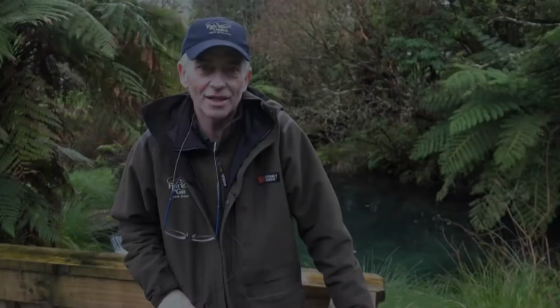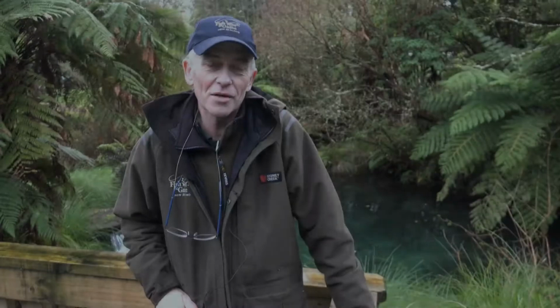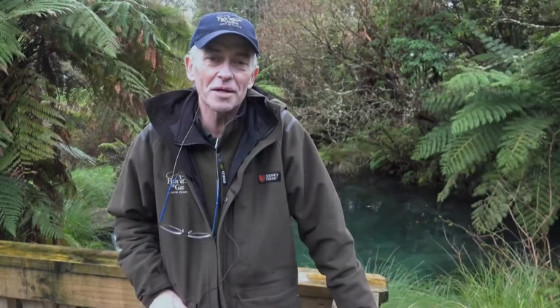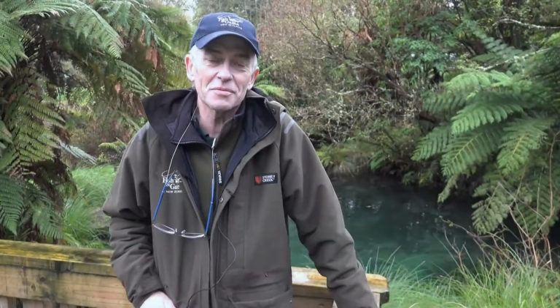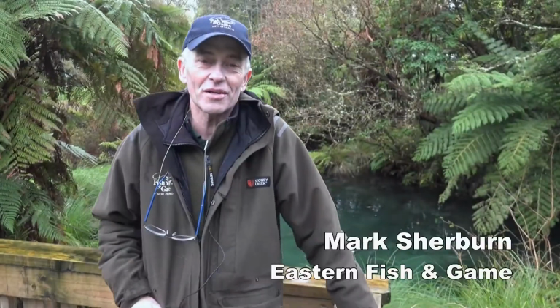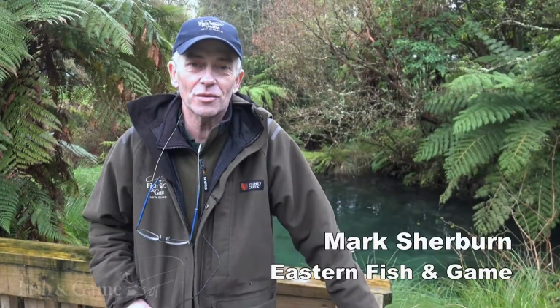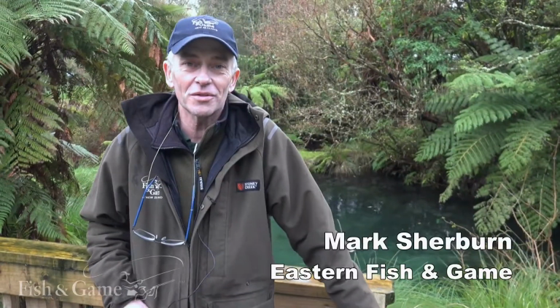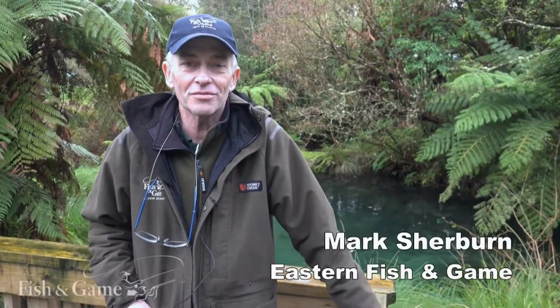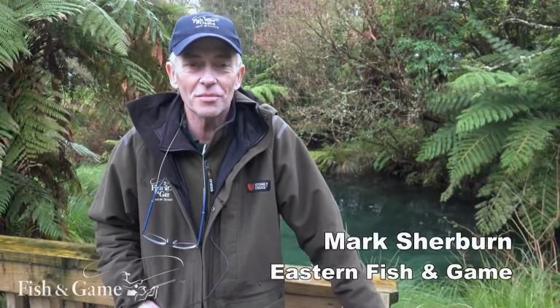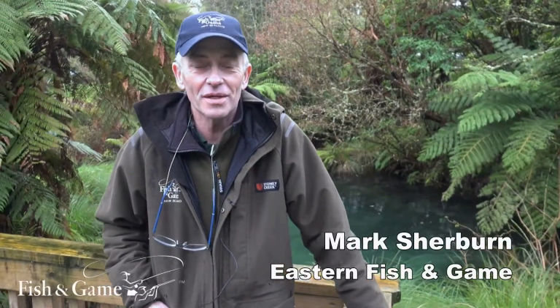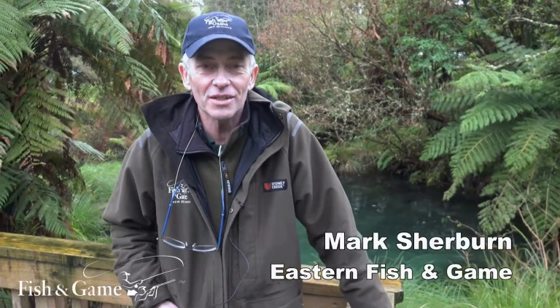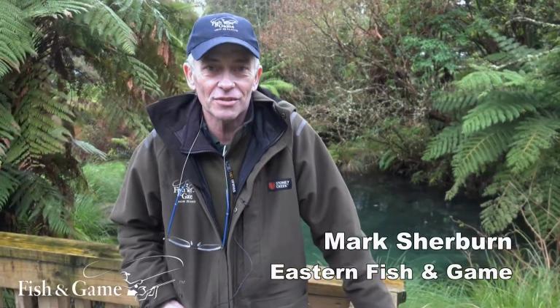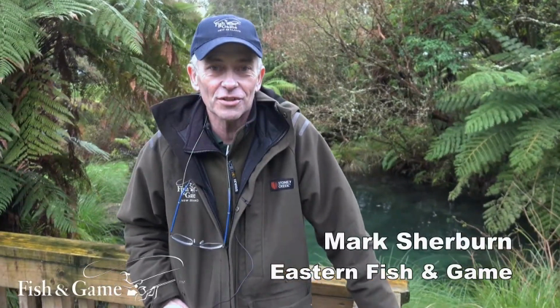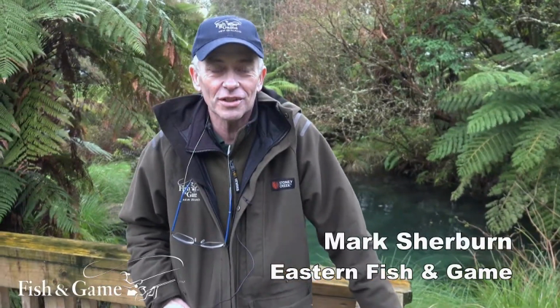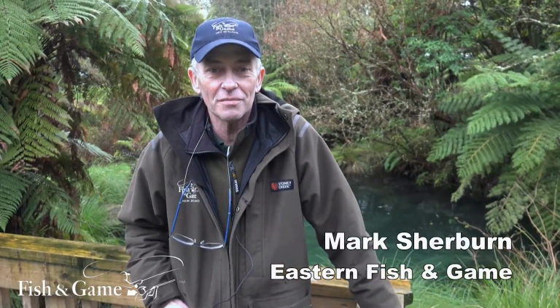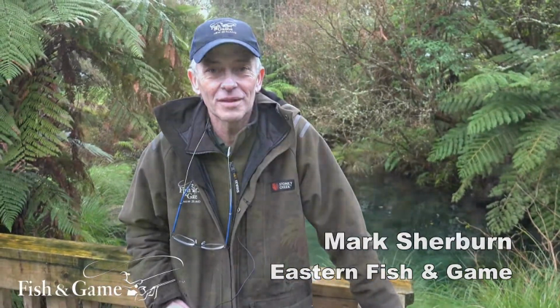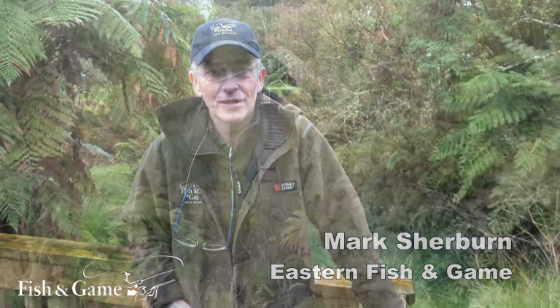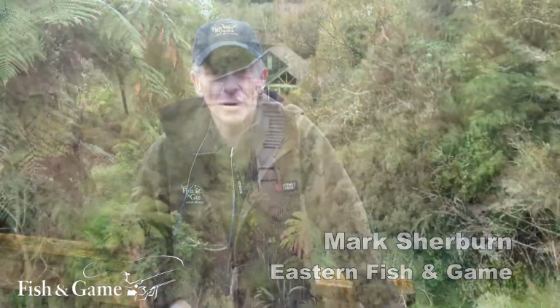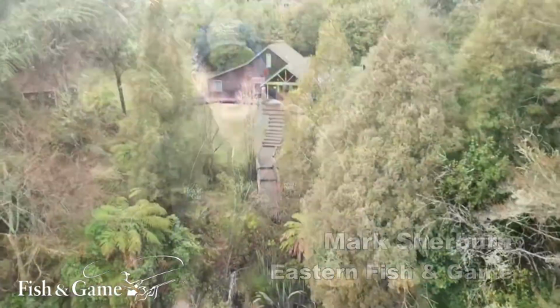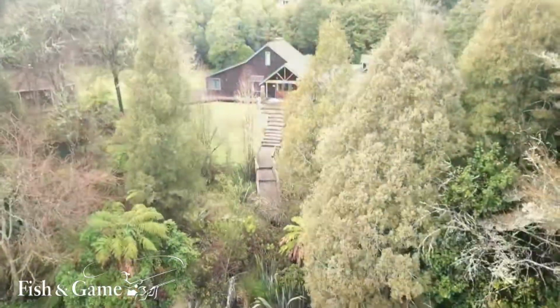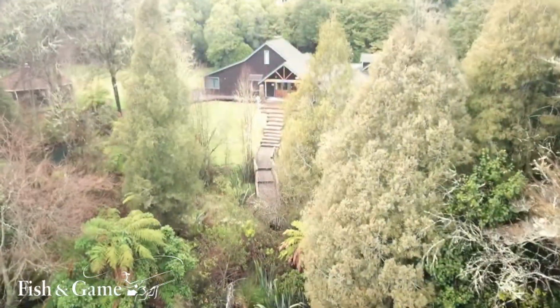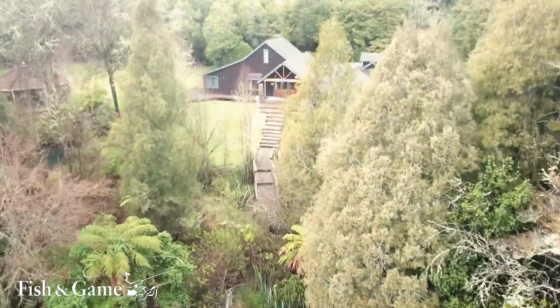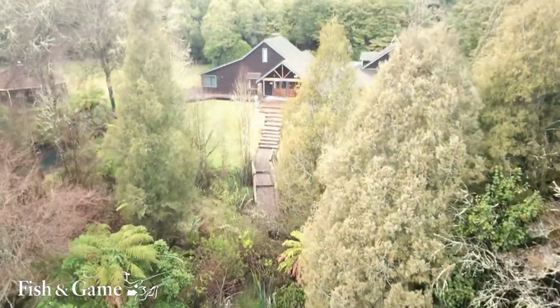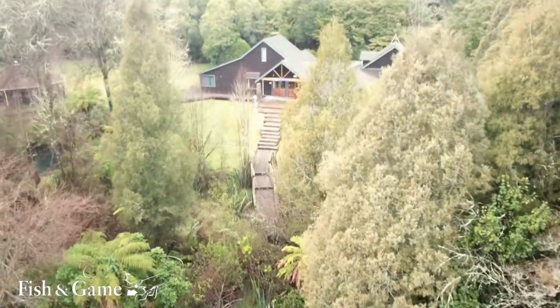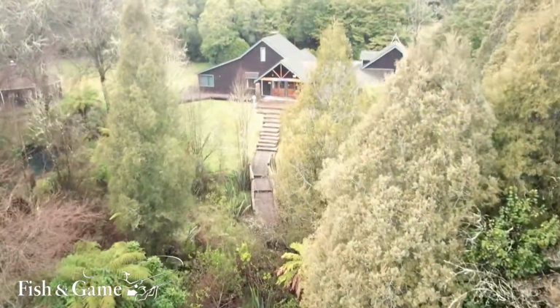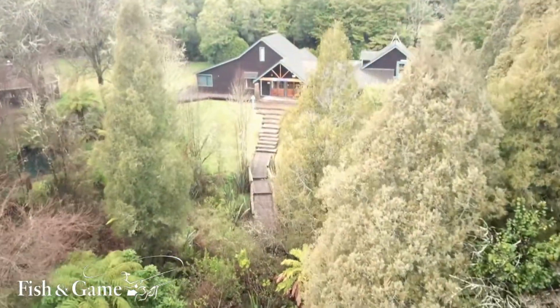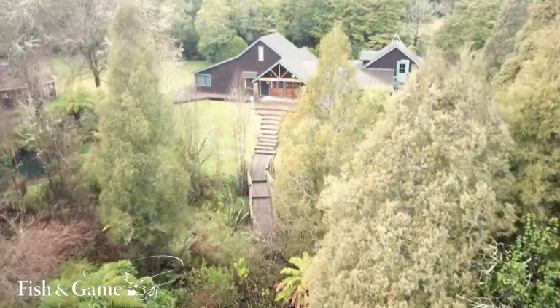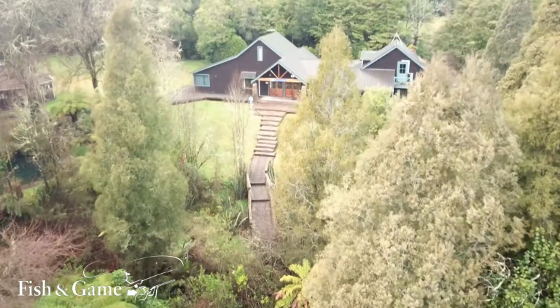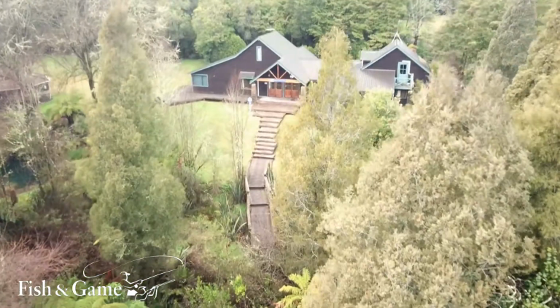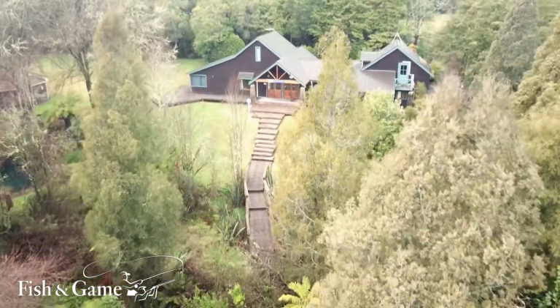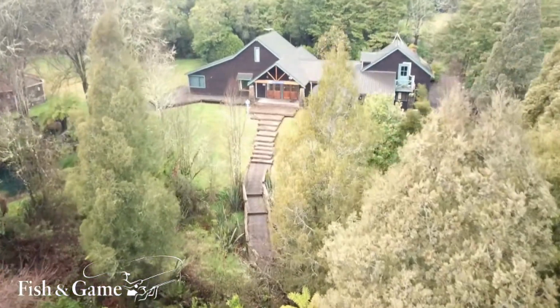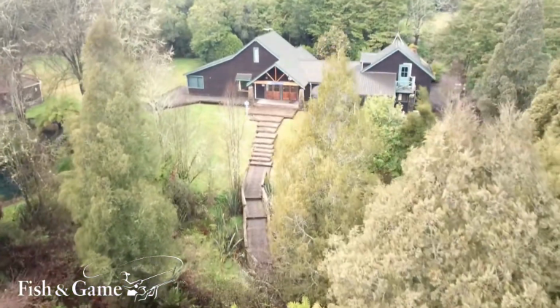Hello, my name is Mark Sherburn from Eastern Fish and Game. Welcome to the trout hatchery here at Ngongataha.